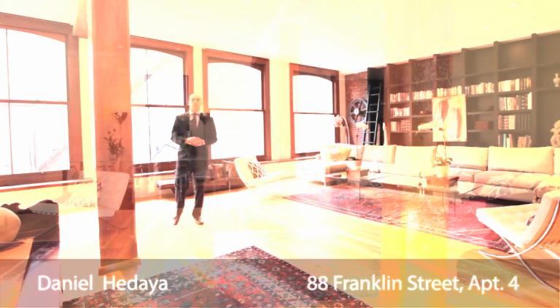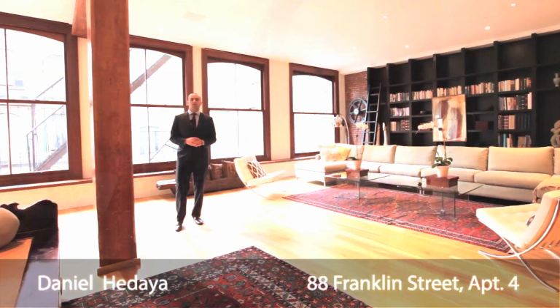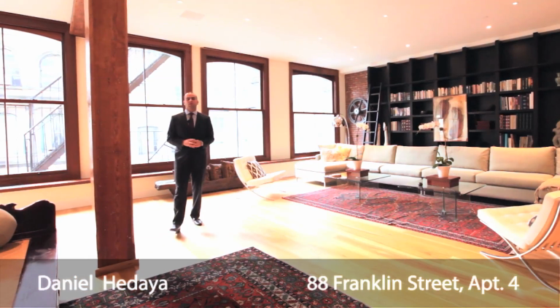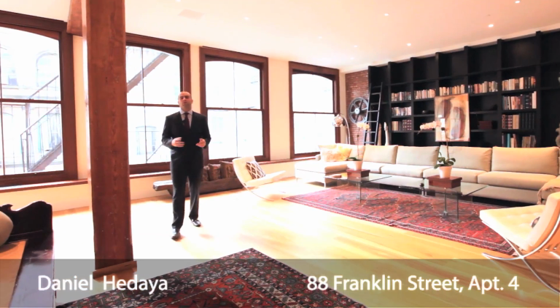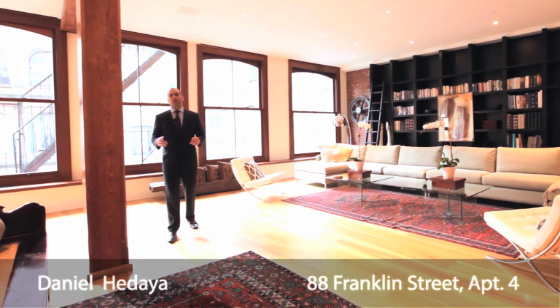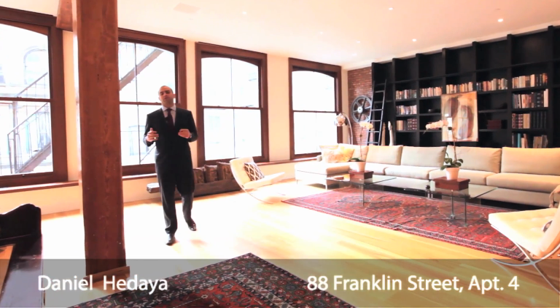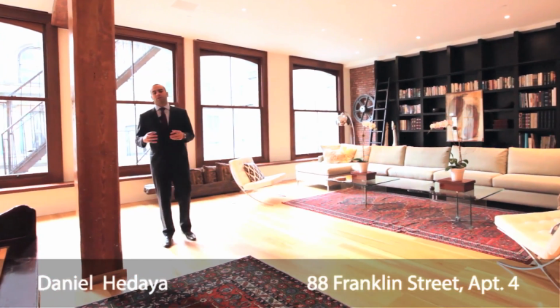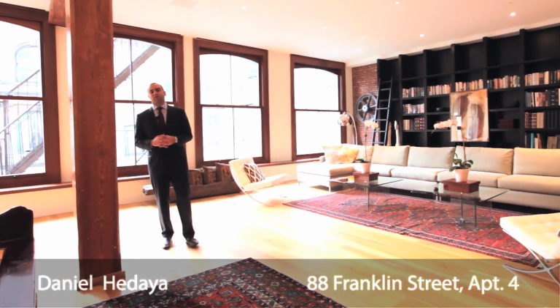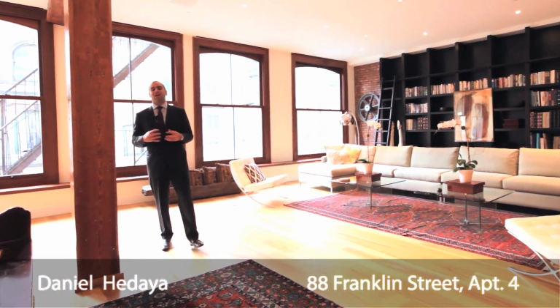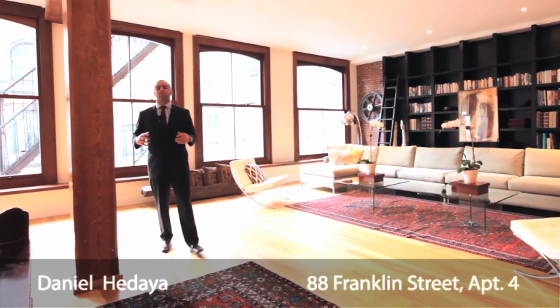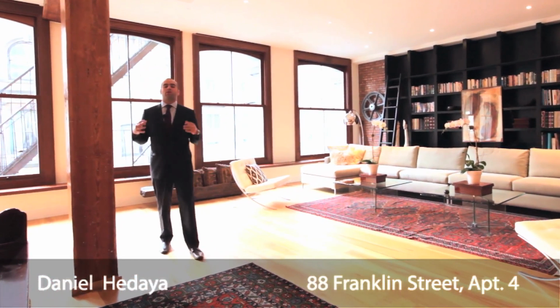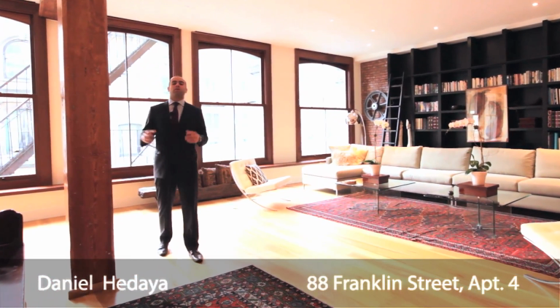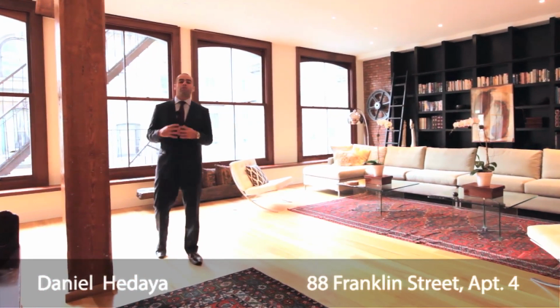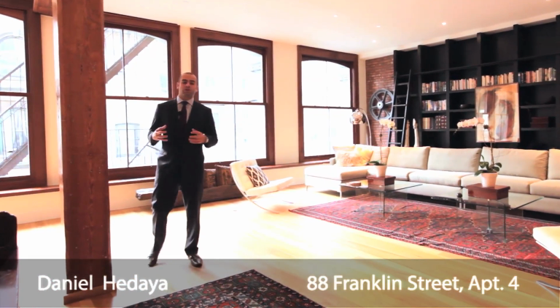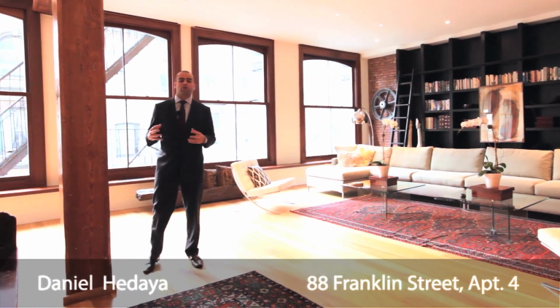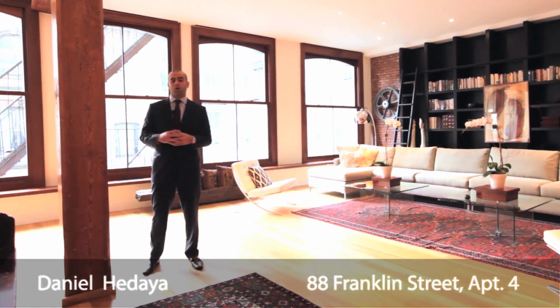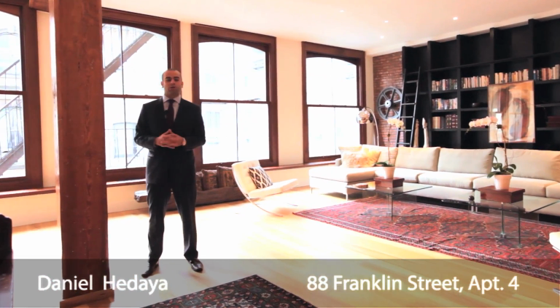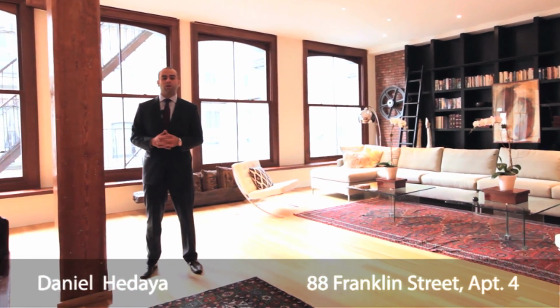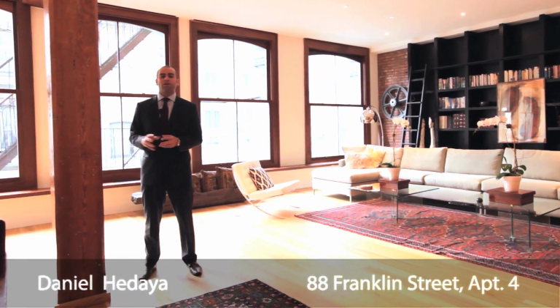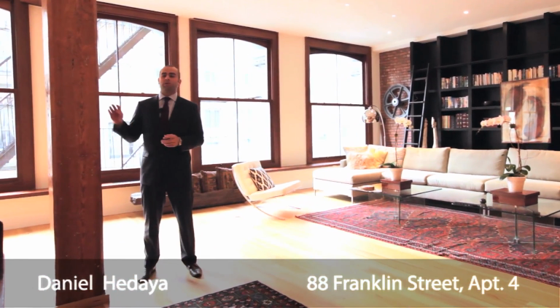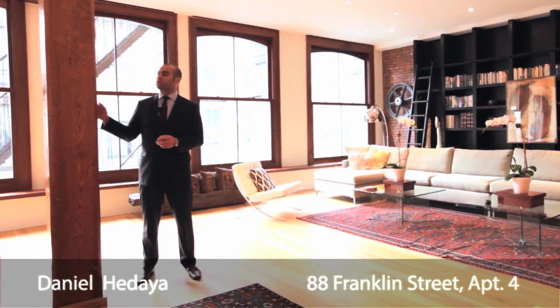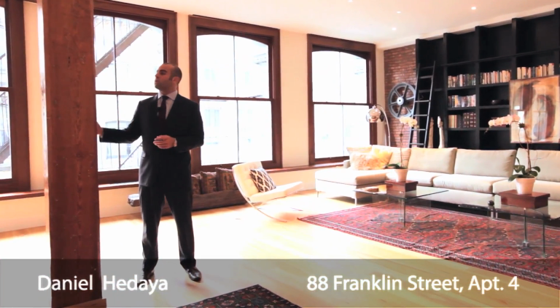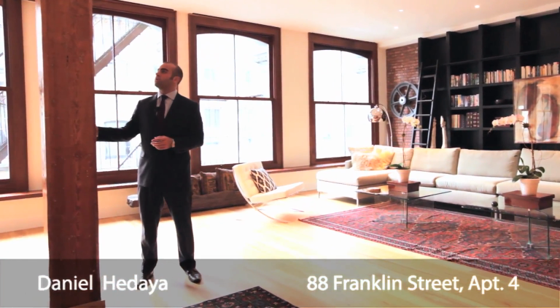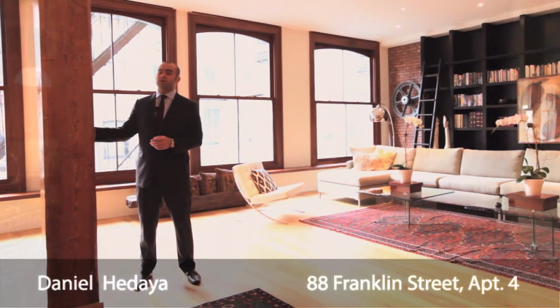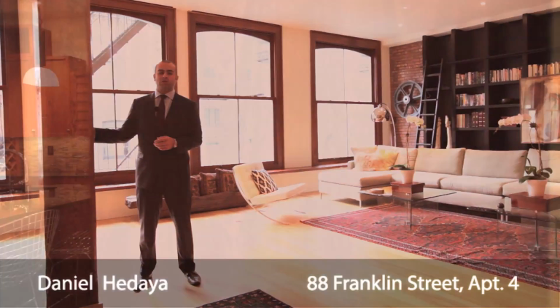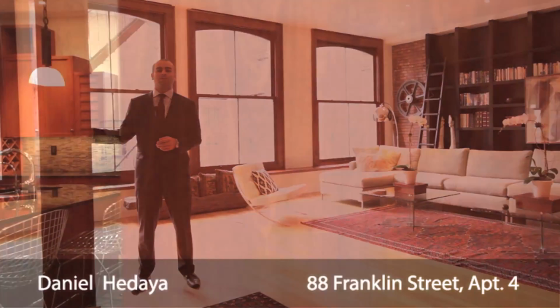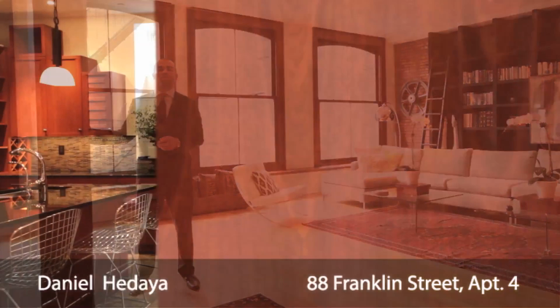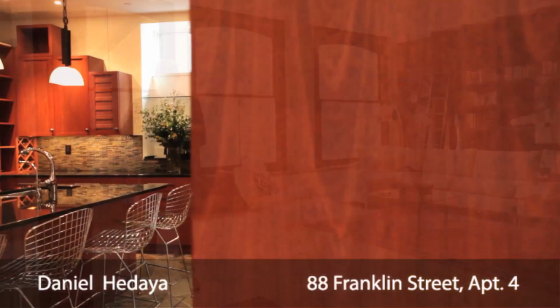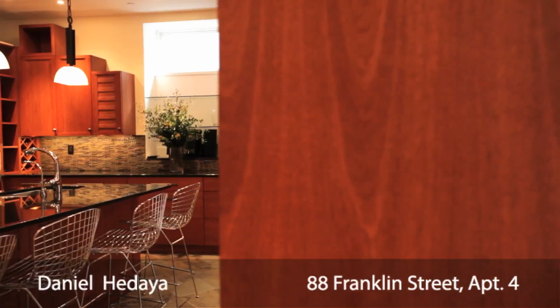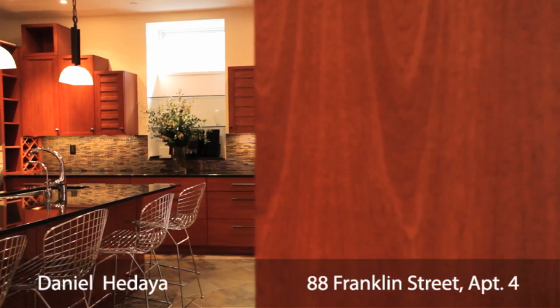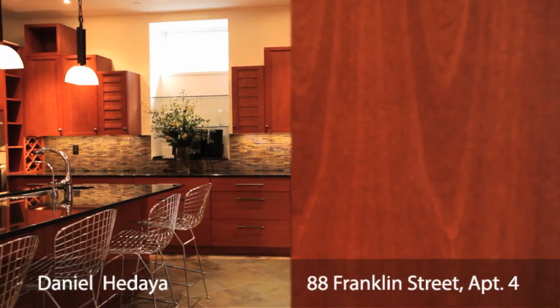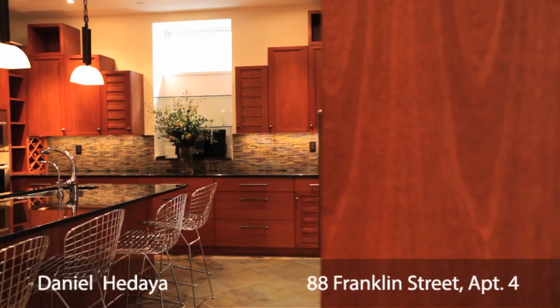With 12 and a half foot ceilings, the columns are from the original construction. They've been restored and refinished to match the existing decor of the apartment.